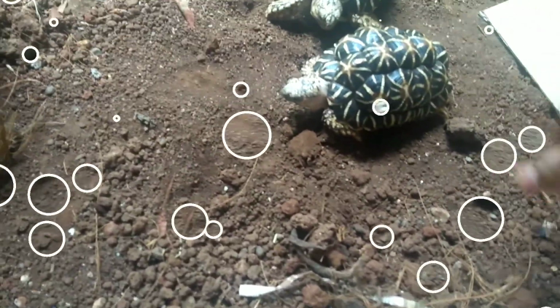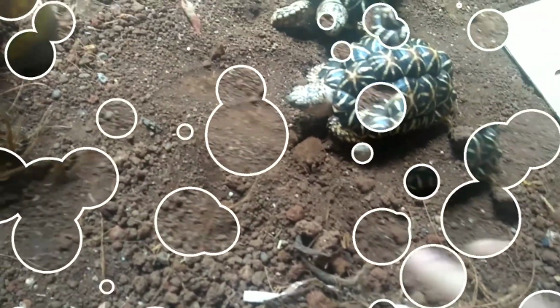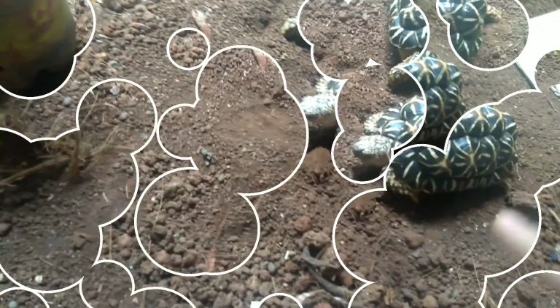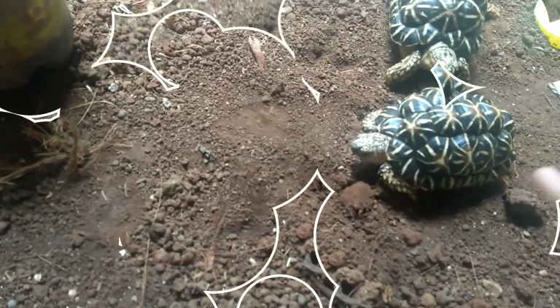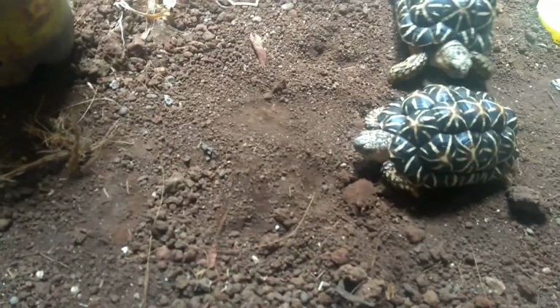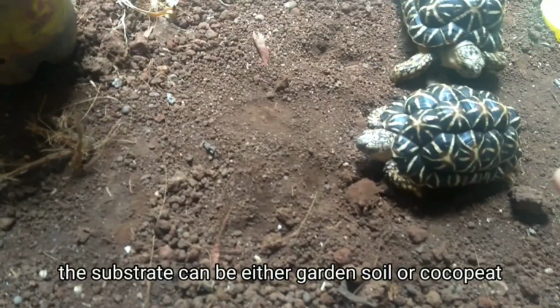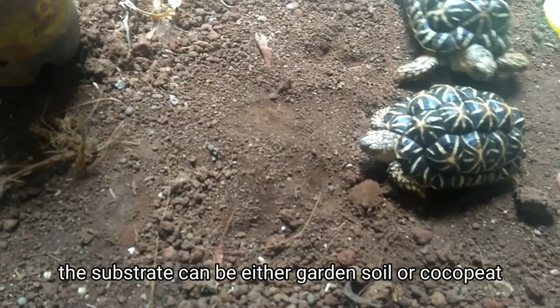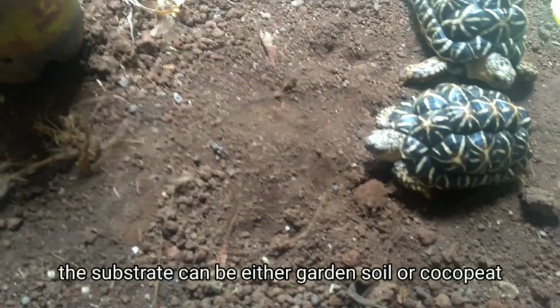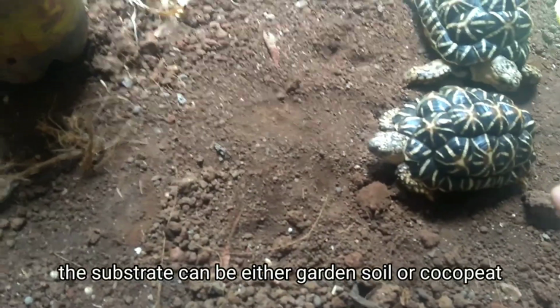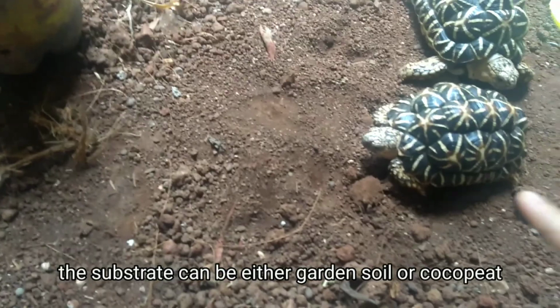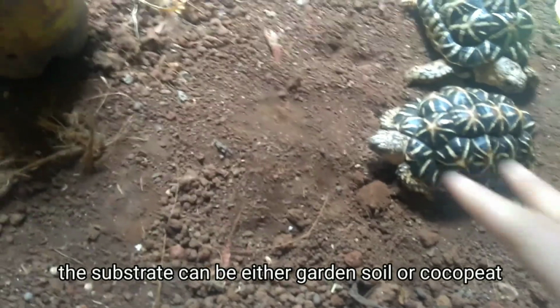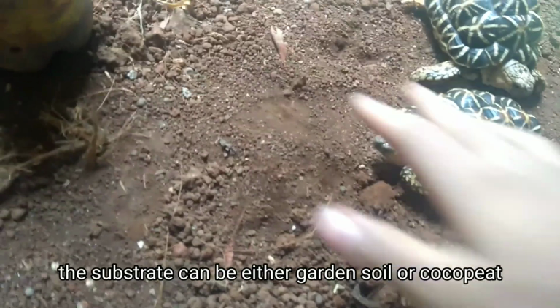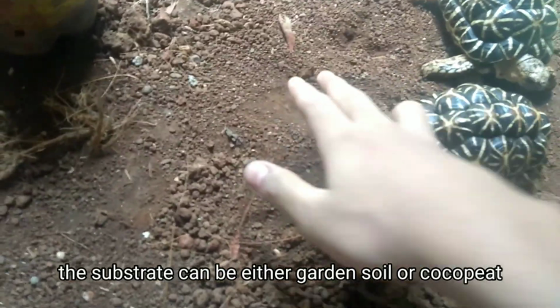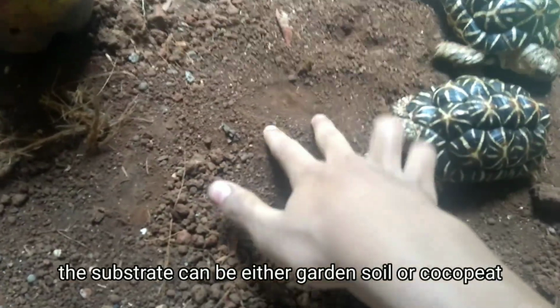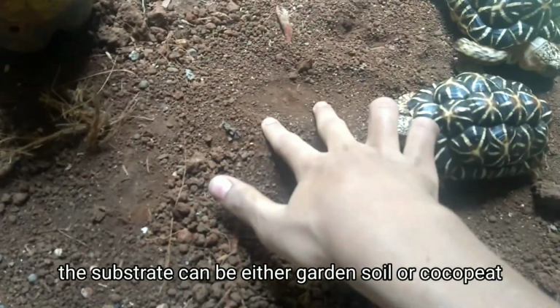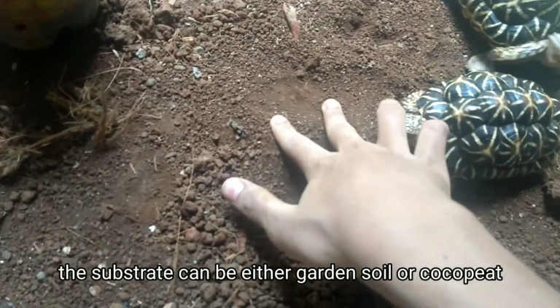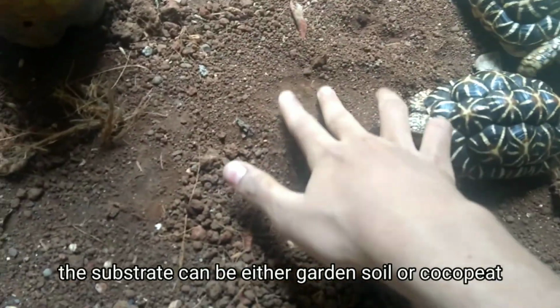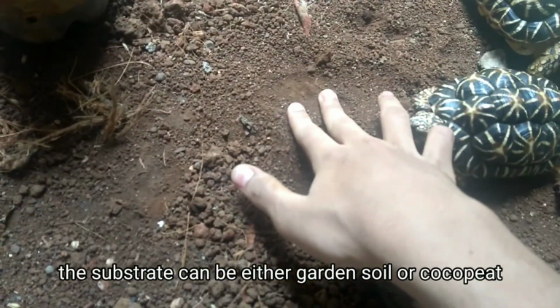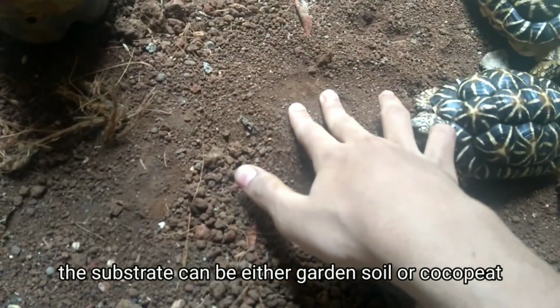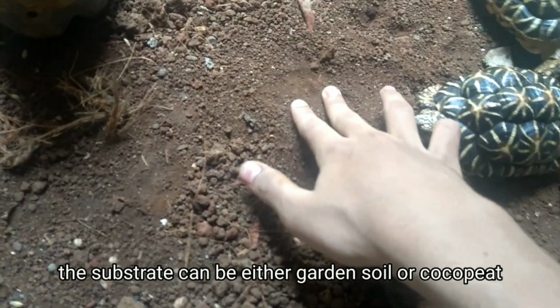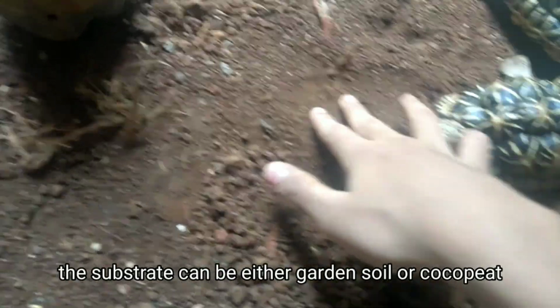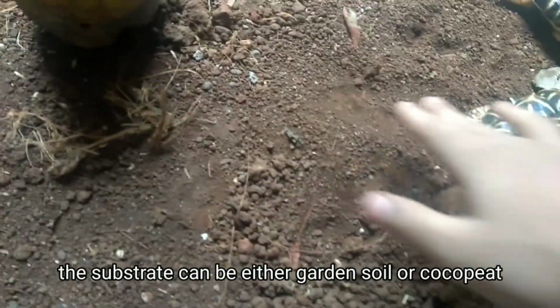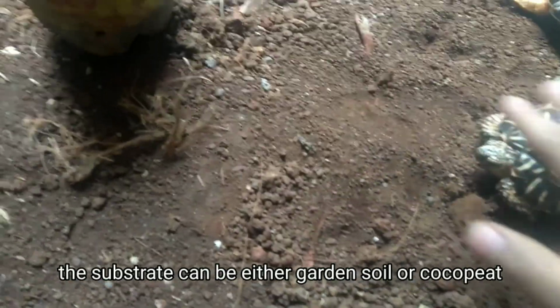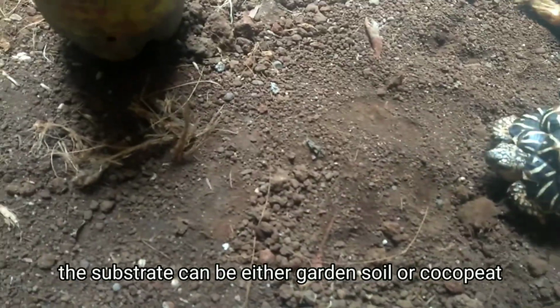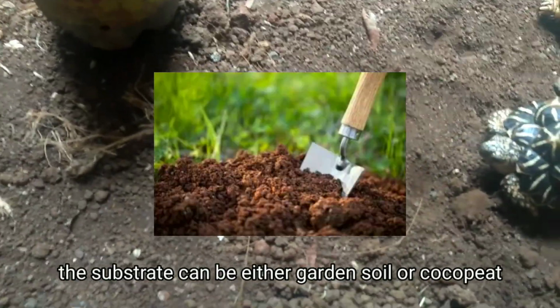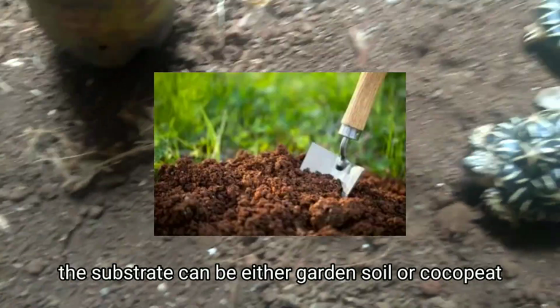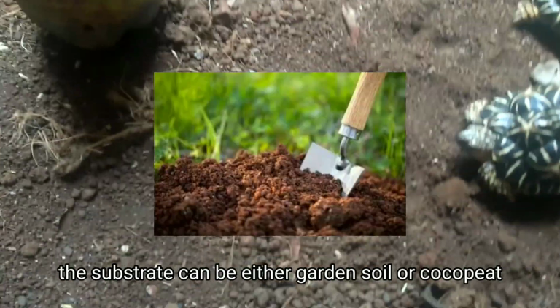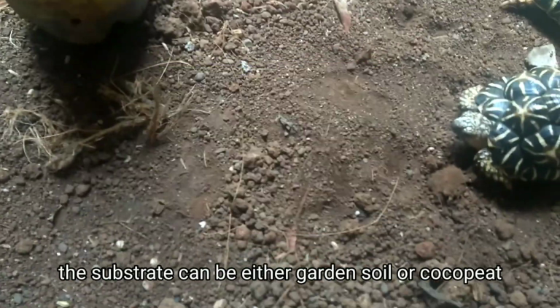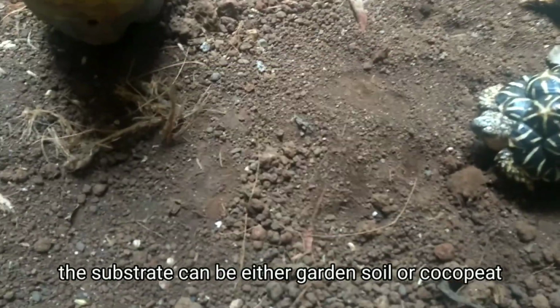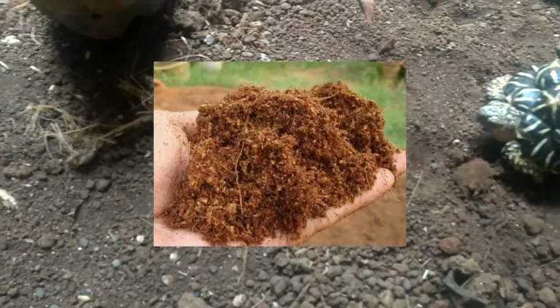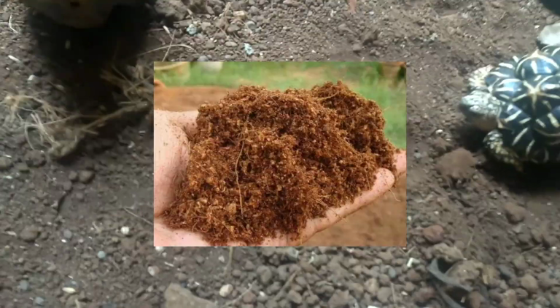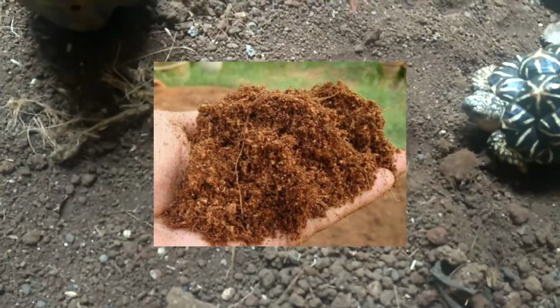The substrate can be either soil or cocoa peat — both are good.